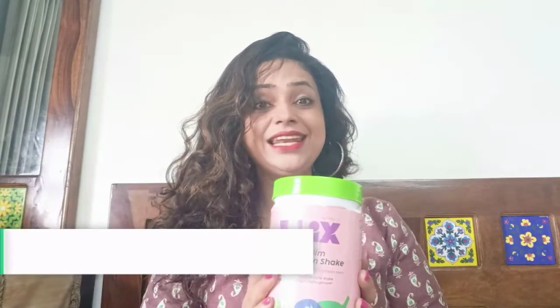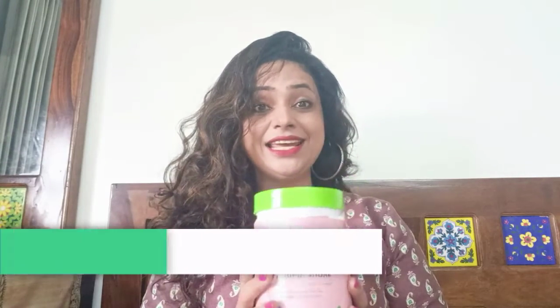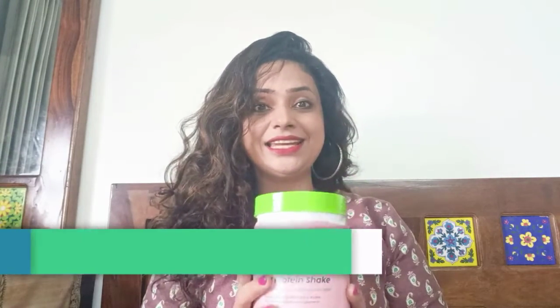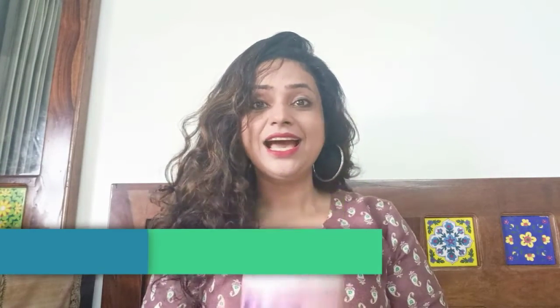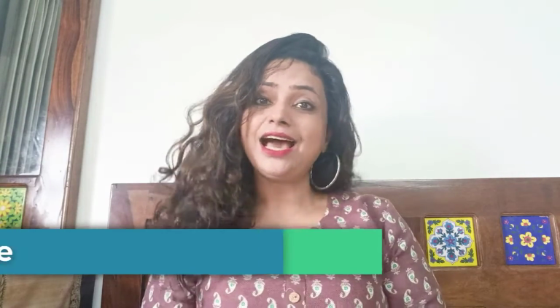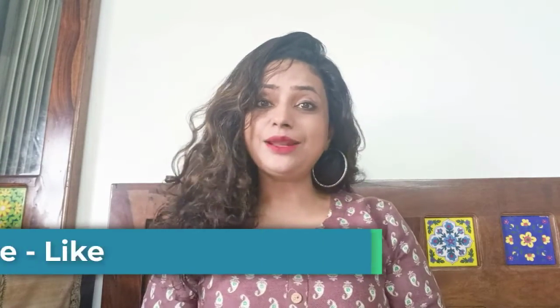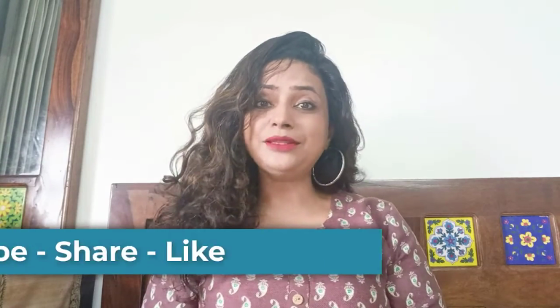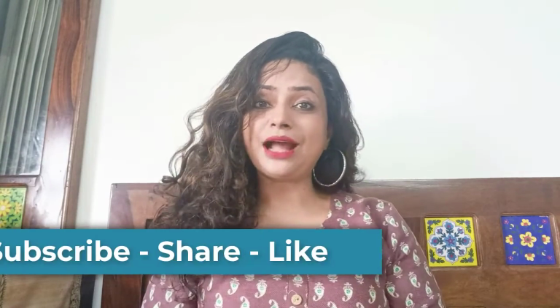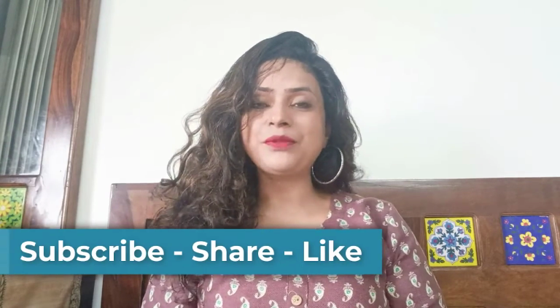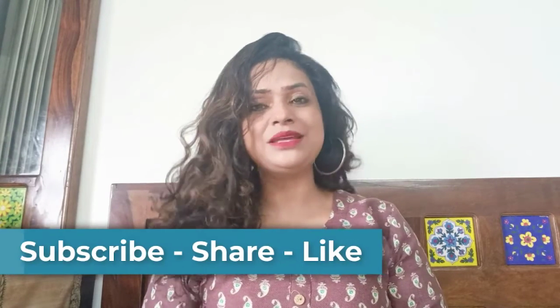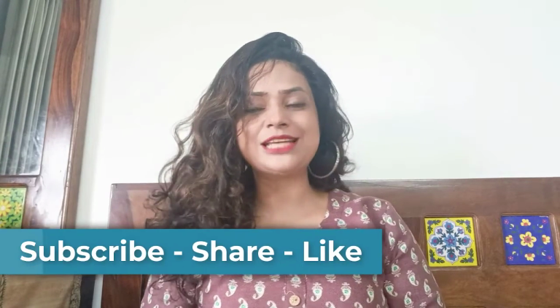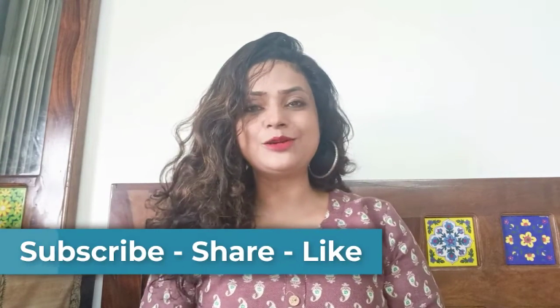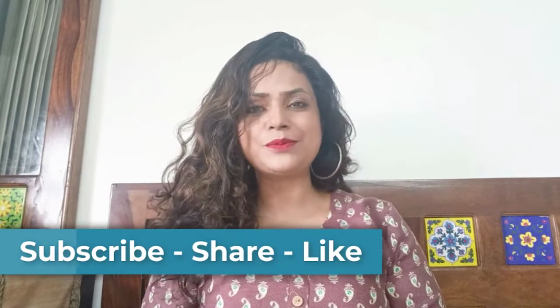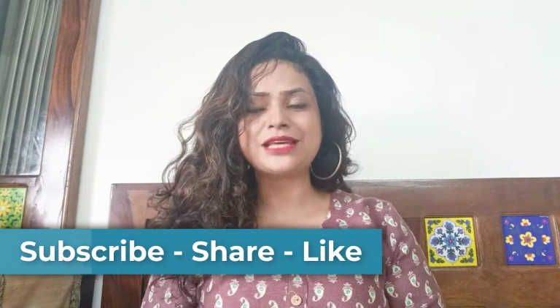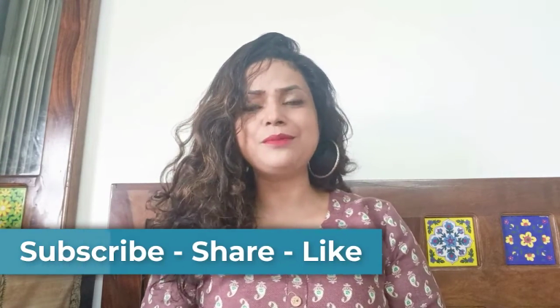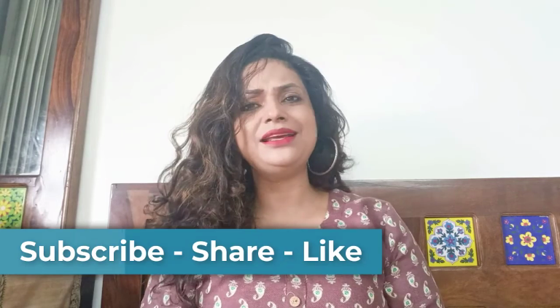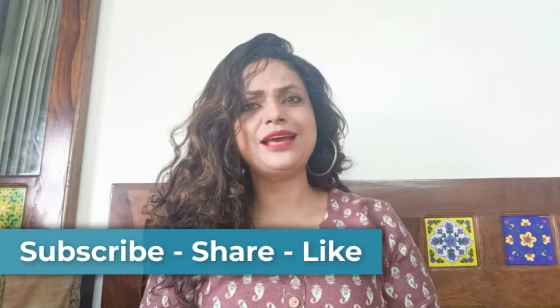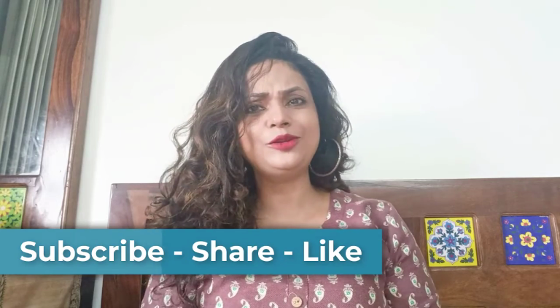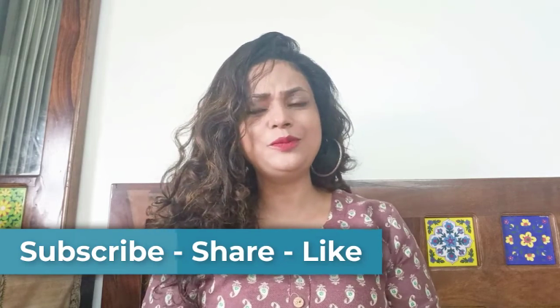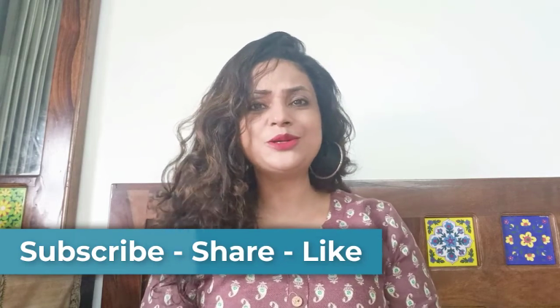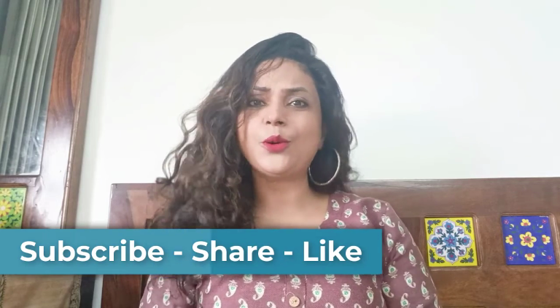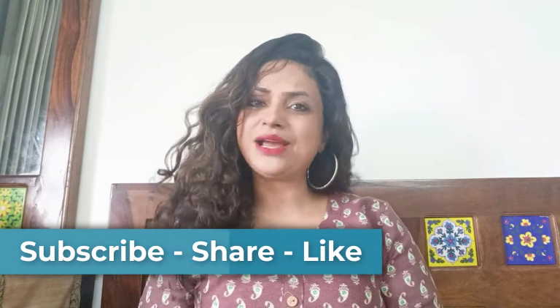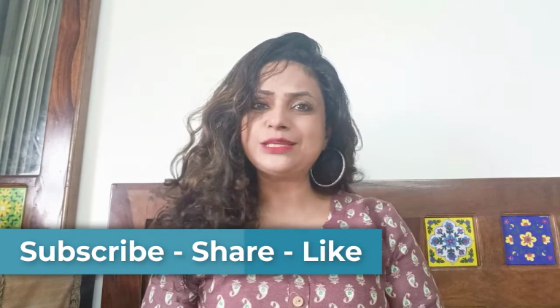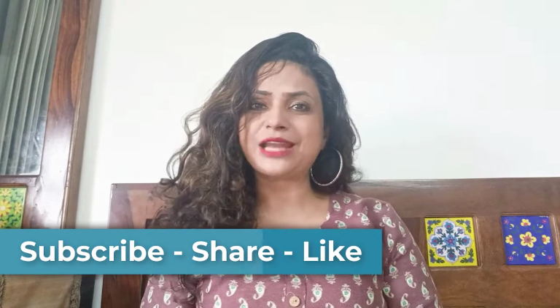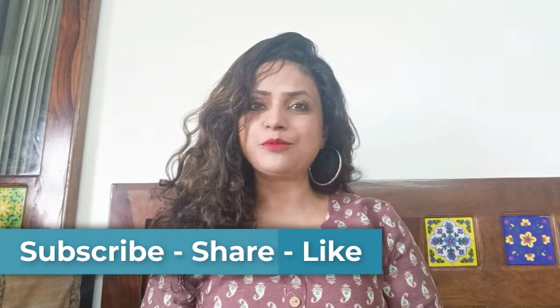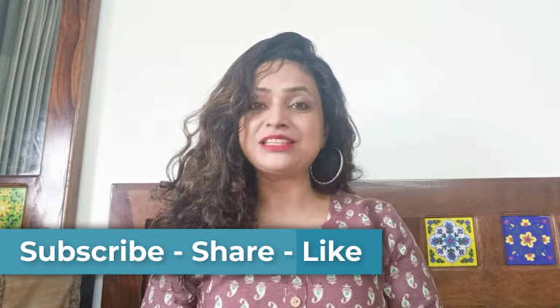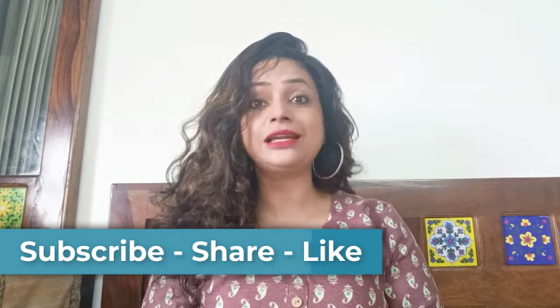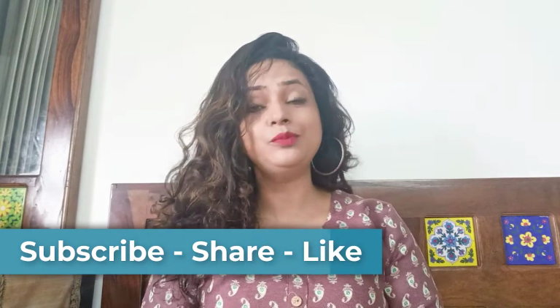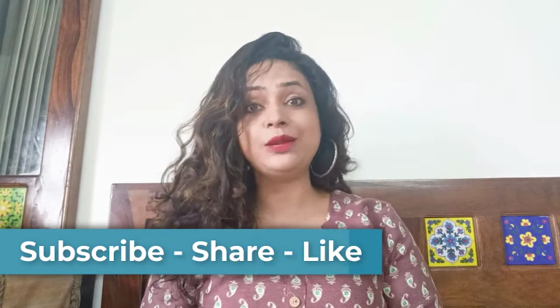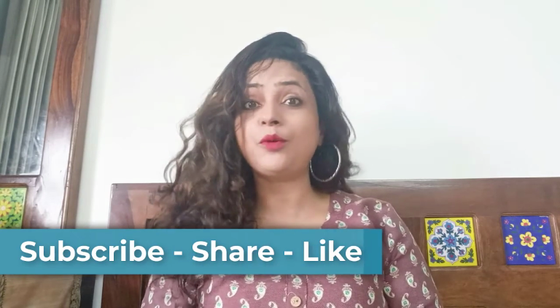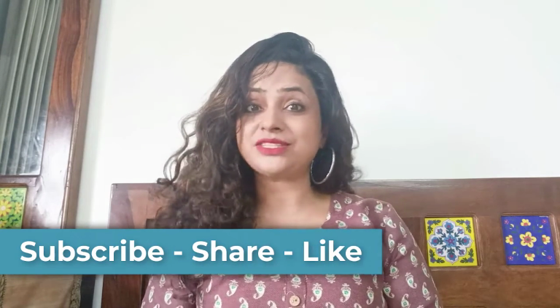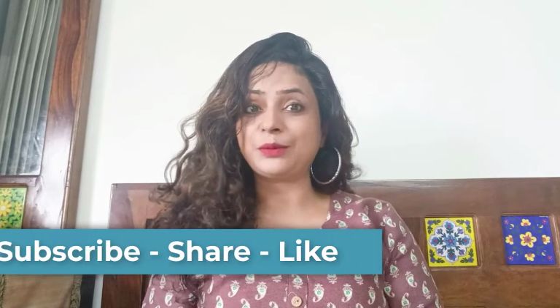But if you haven't subscribed to my channel, please go ahead and subscribe to my channel. It will have a lot of meaning.